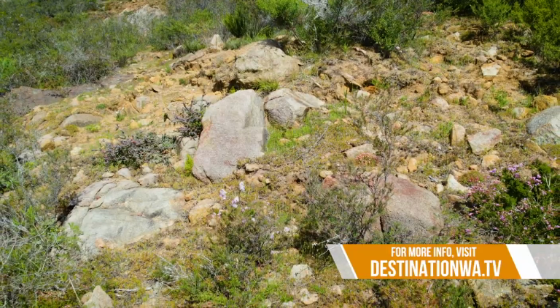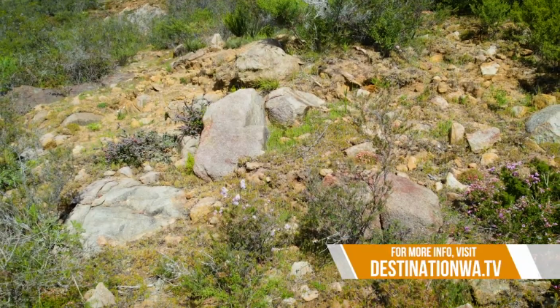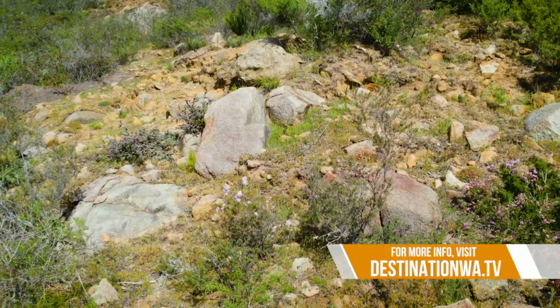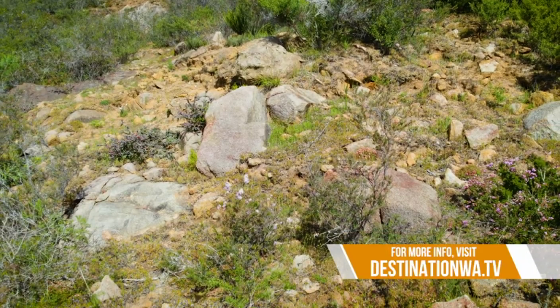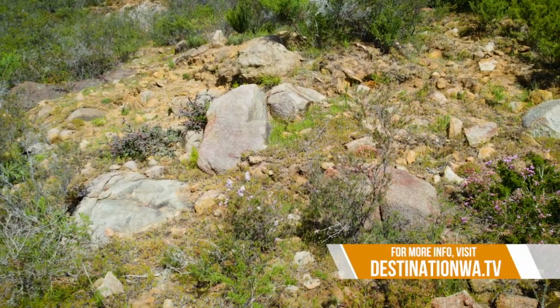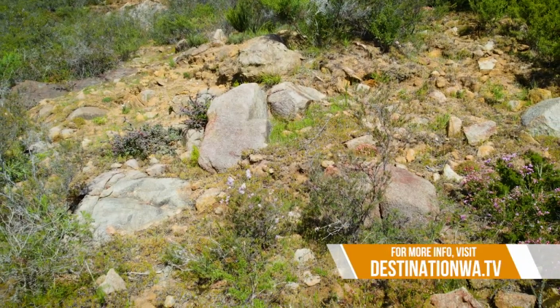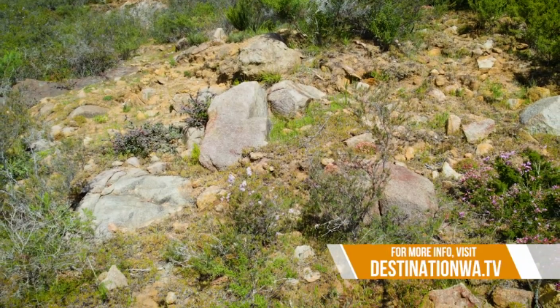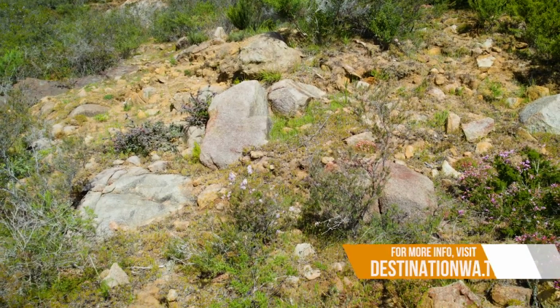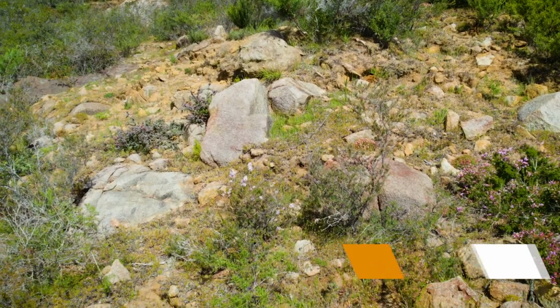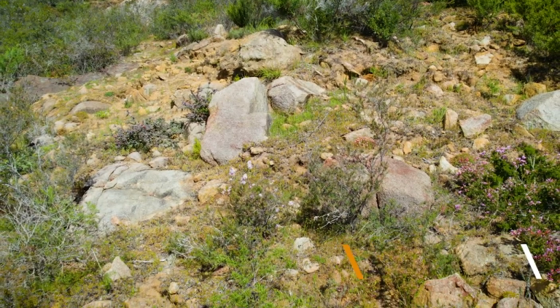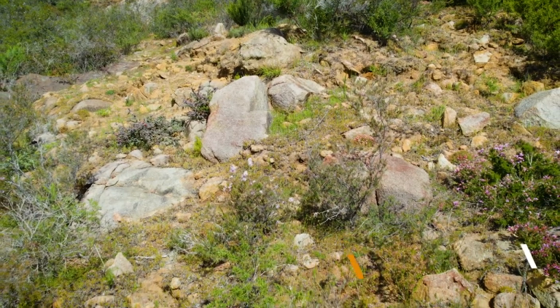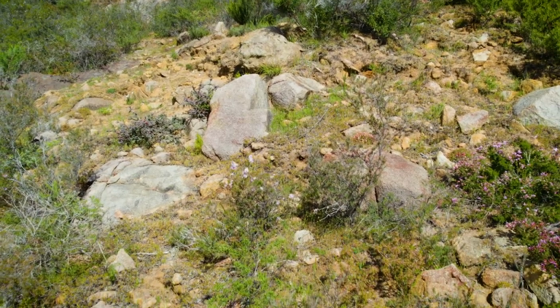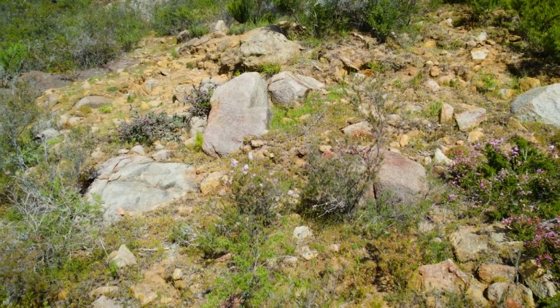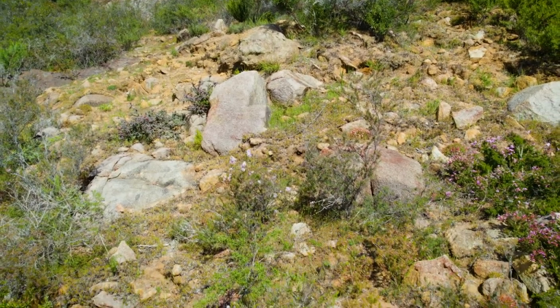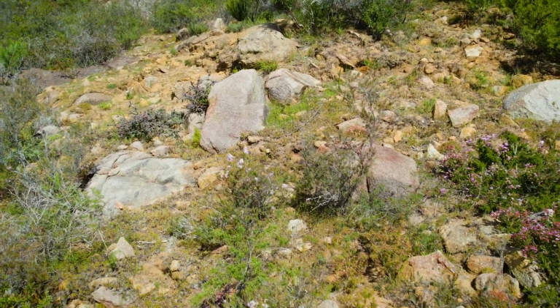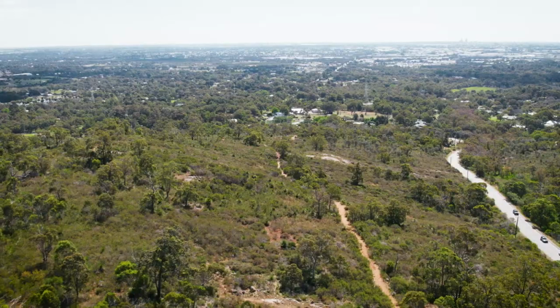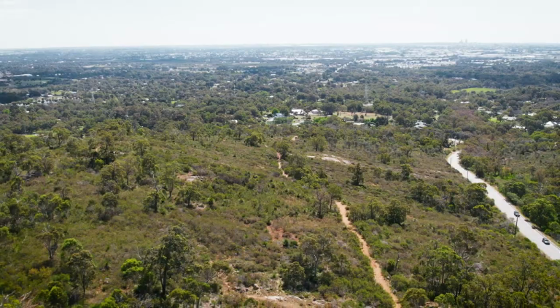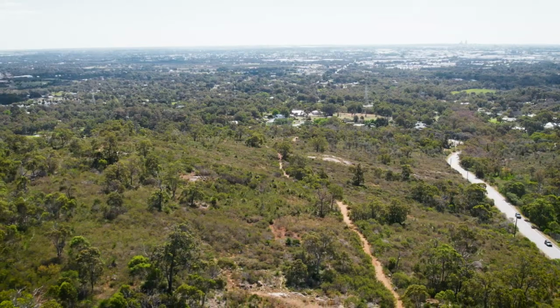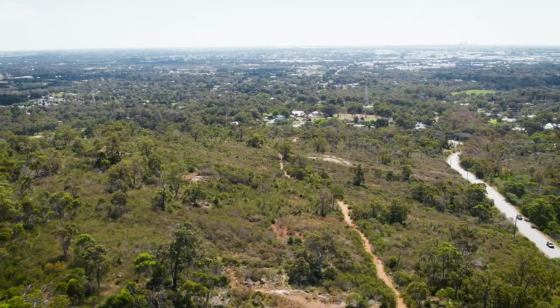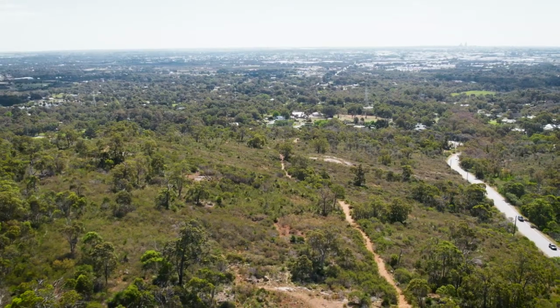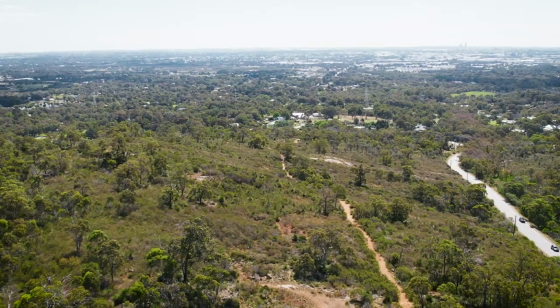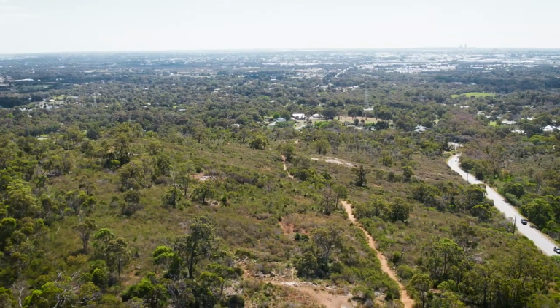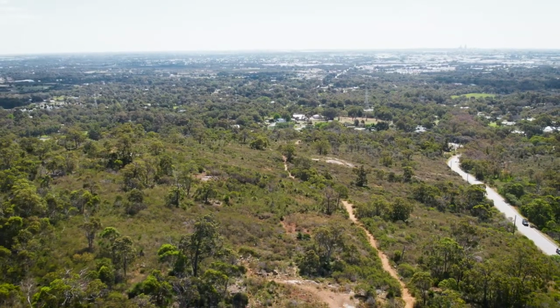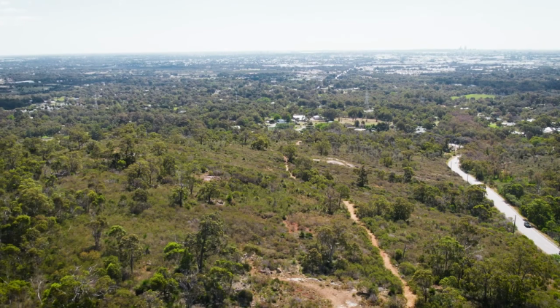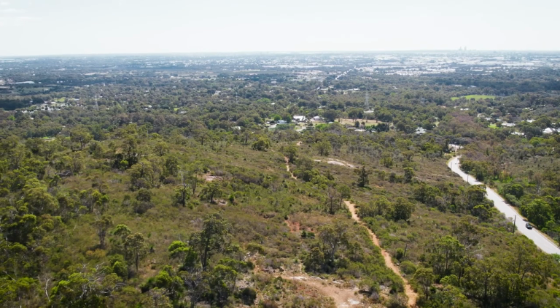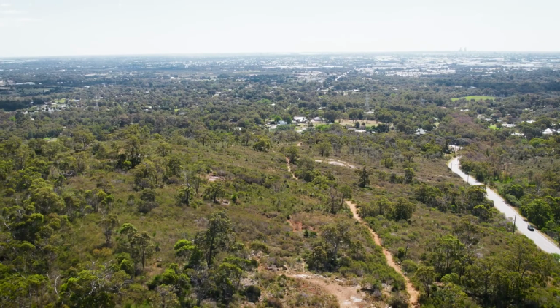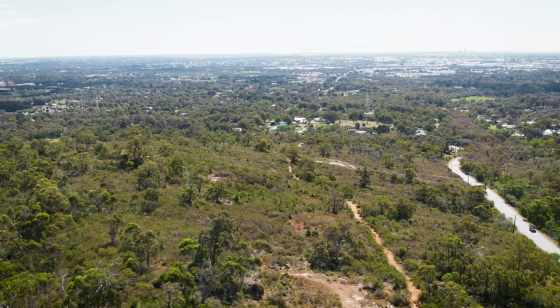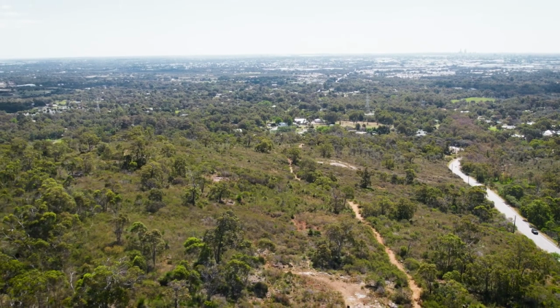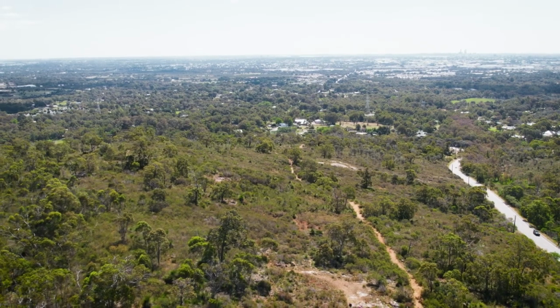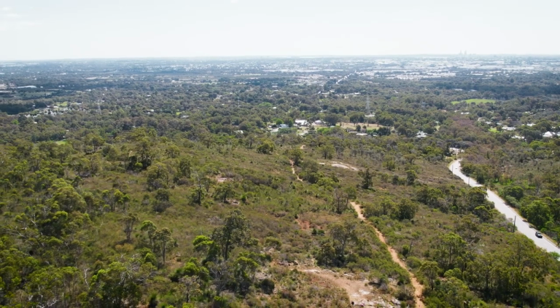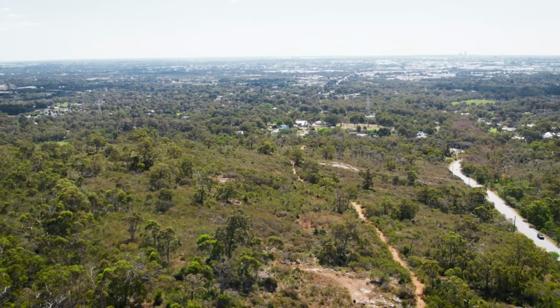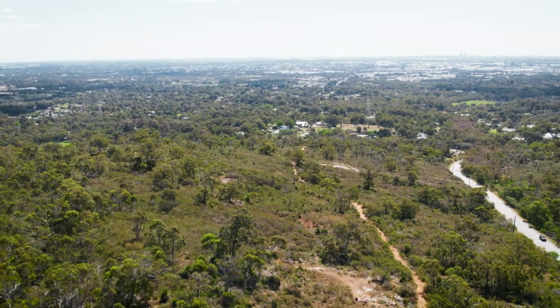With summer just around the corner, why not get out and explore our beautiful national parks?